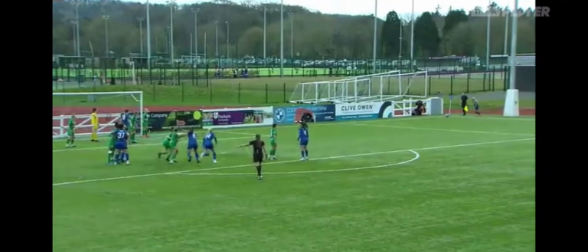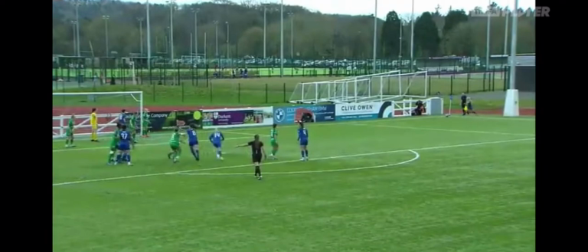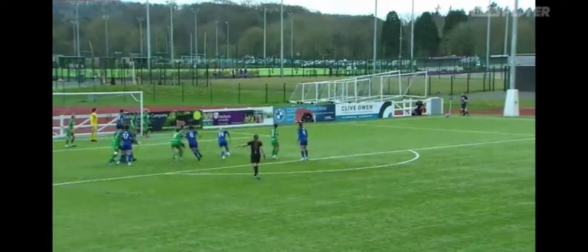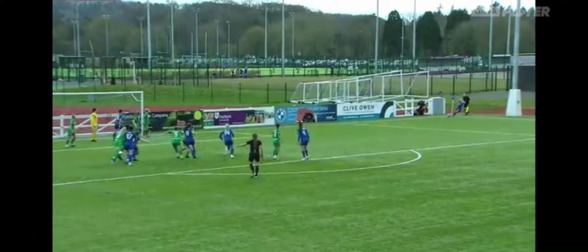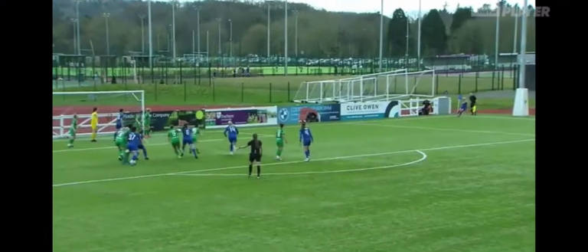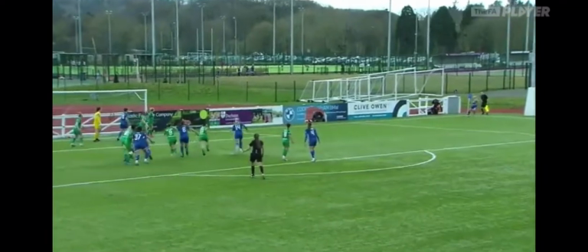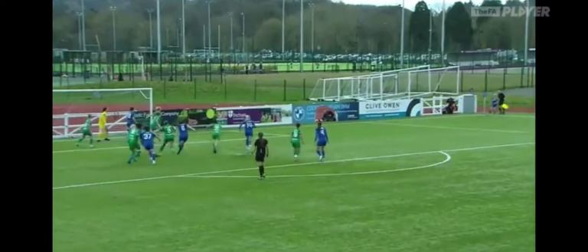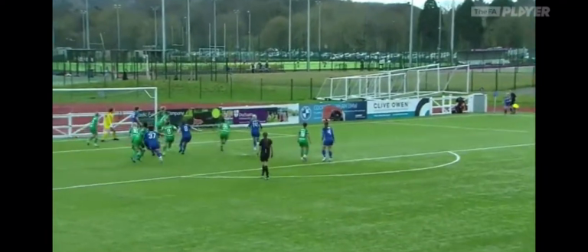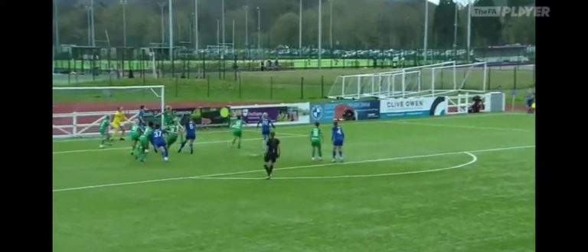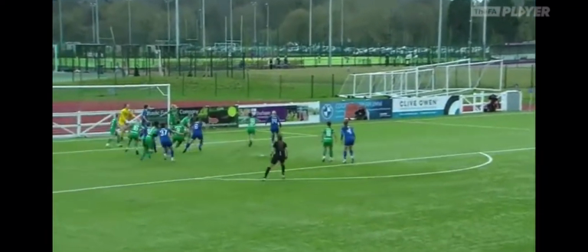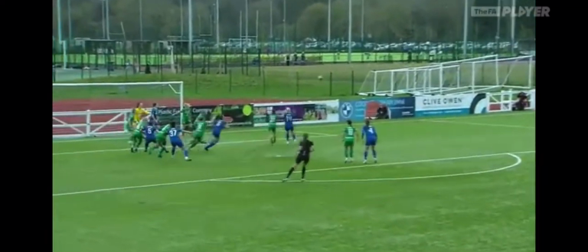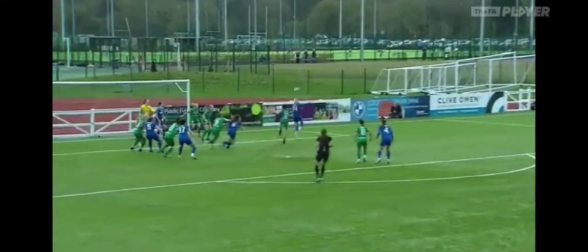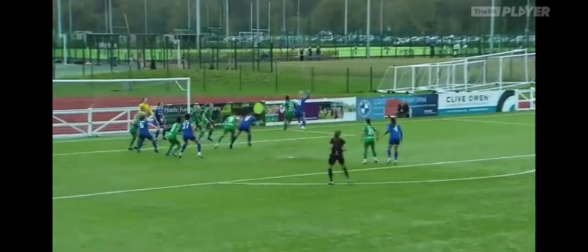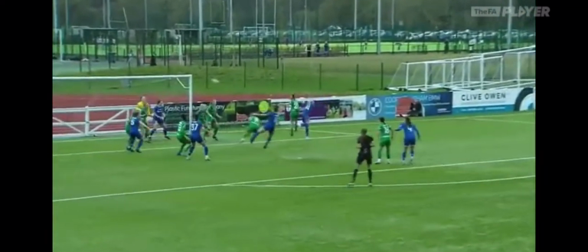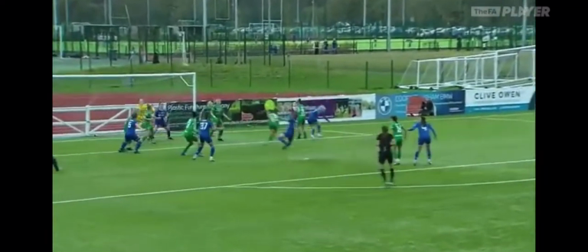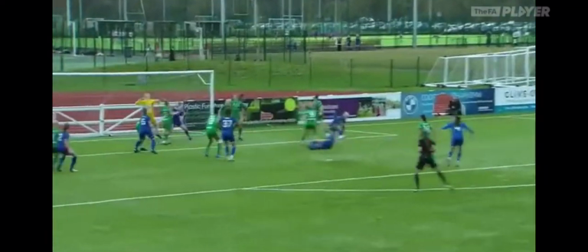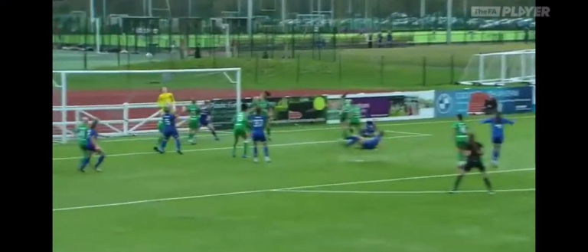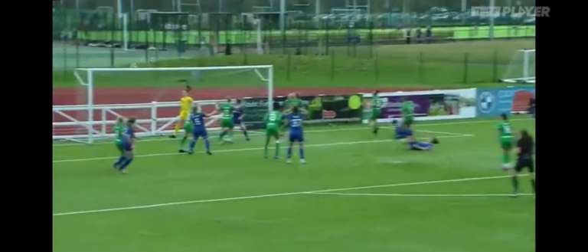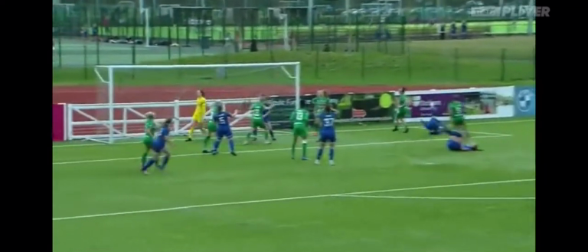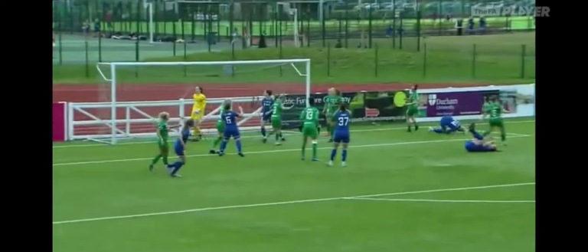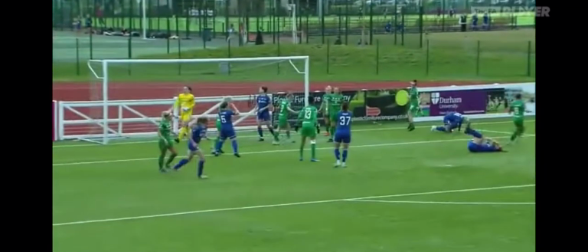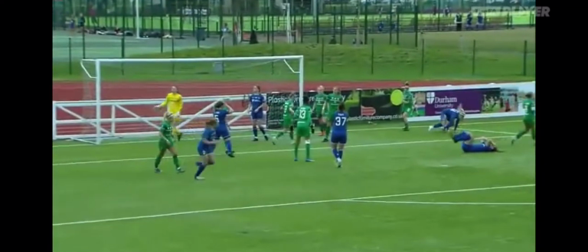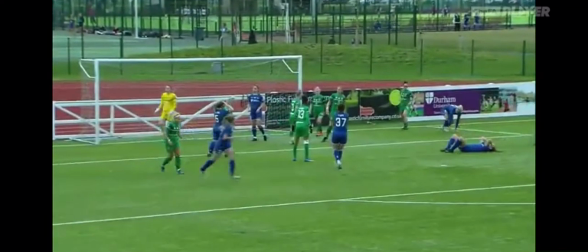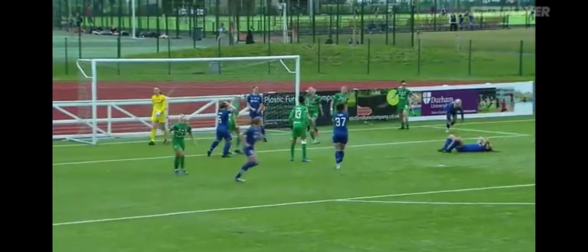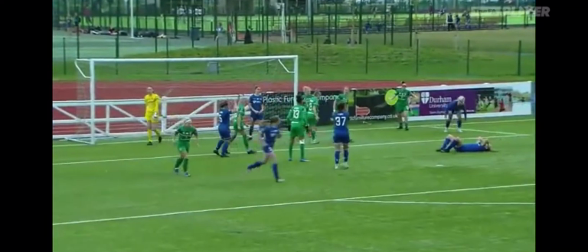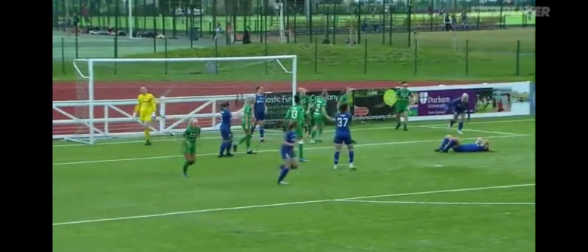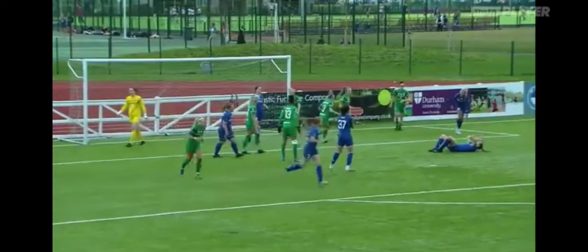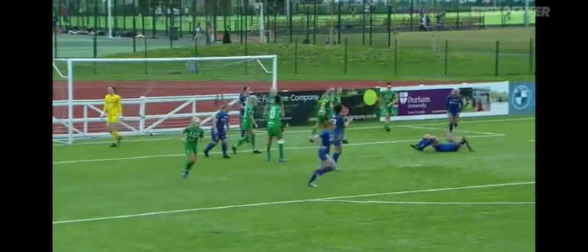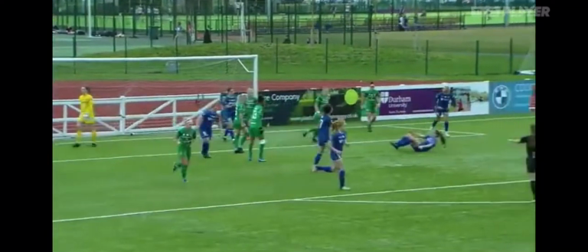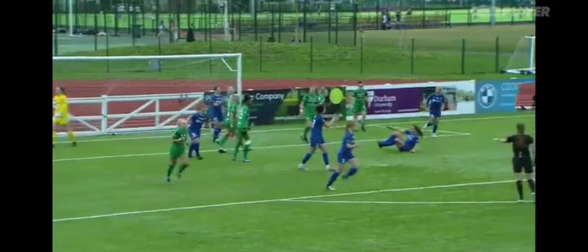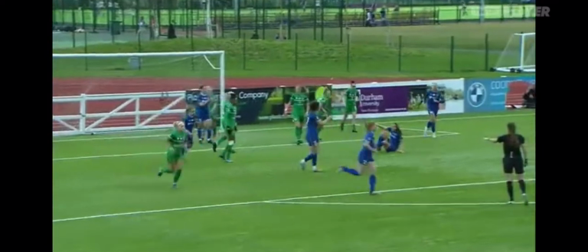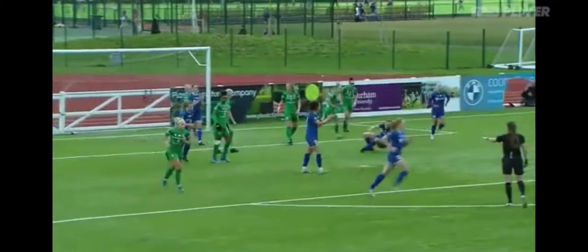Corner for Durham. Teasing ball into the box, it's an inswinger — and it's headed over by Robson.